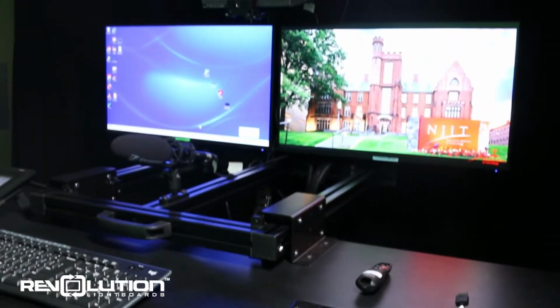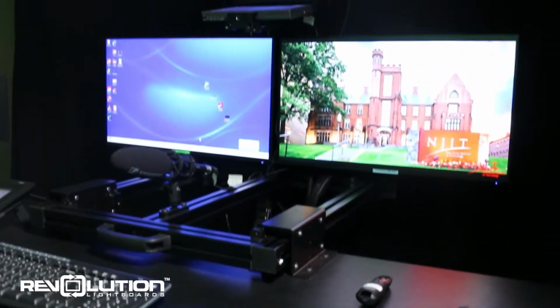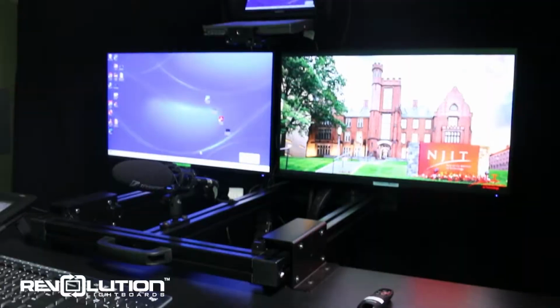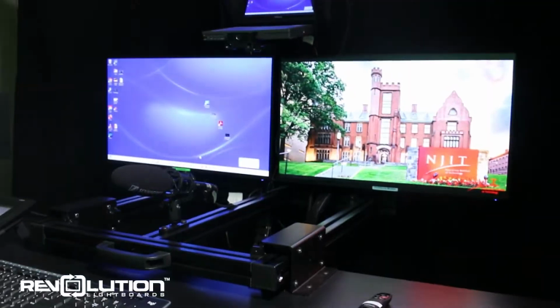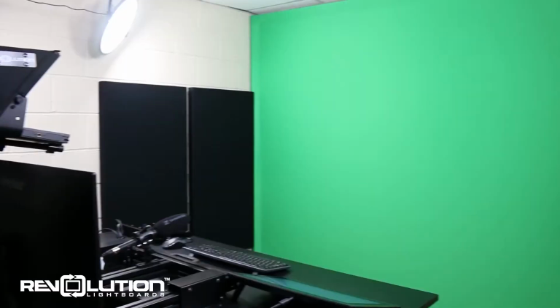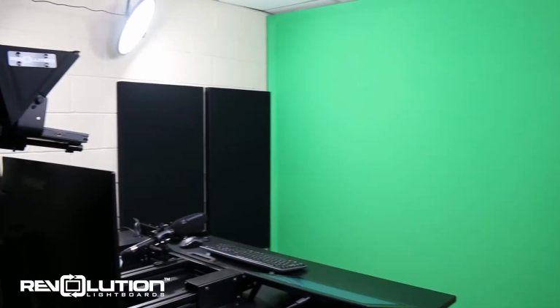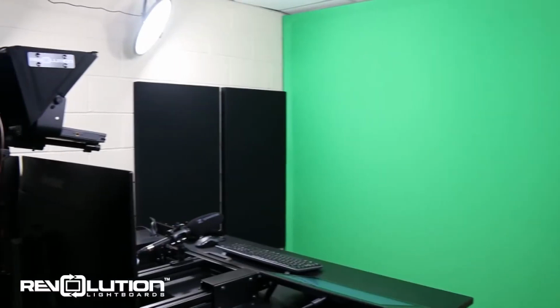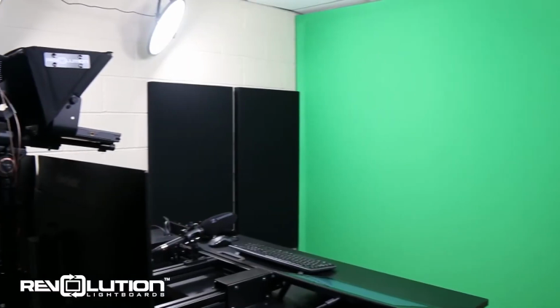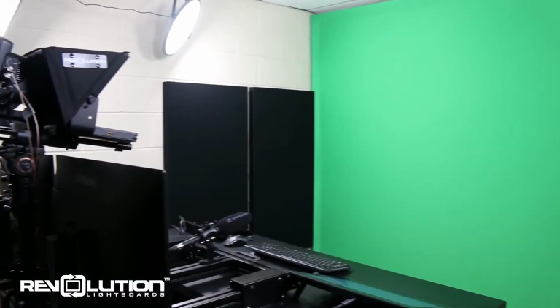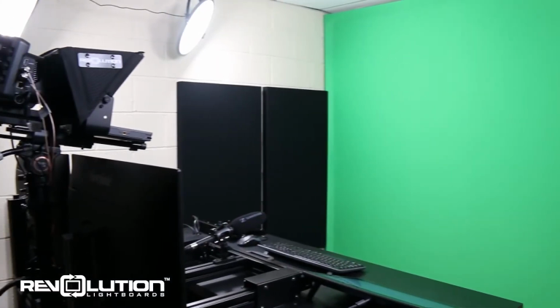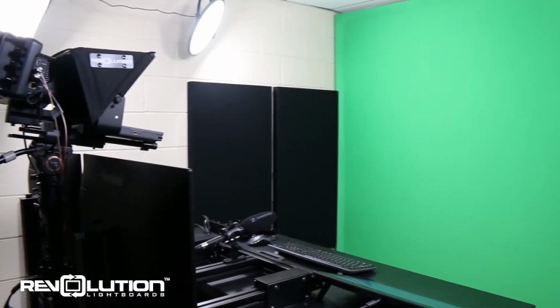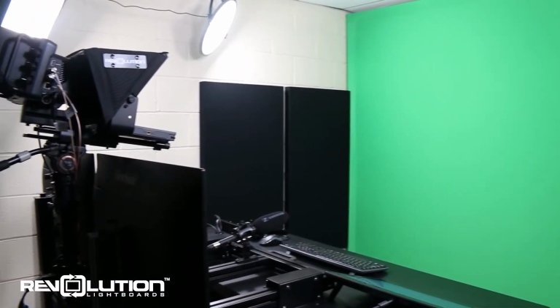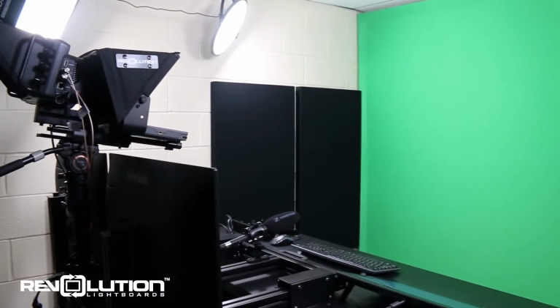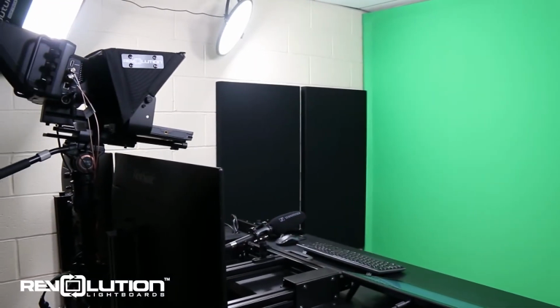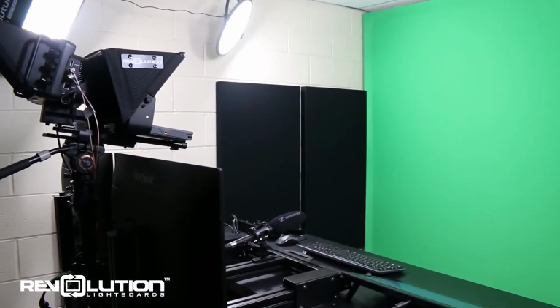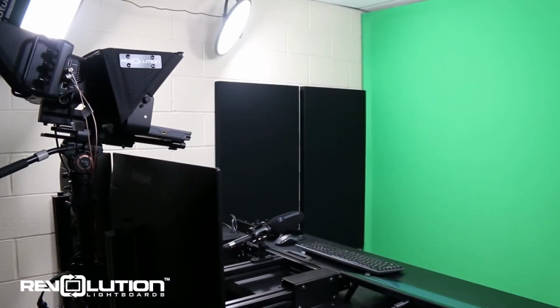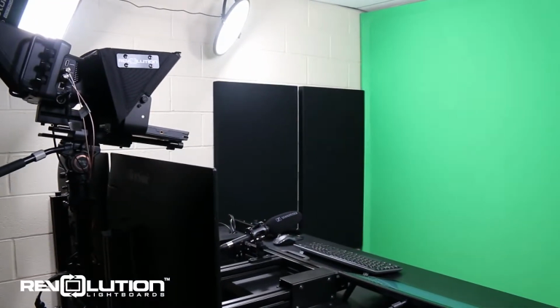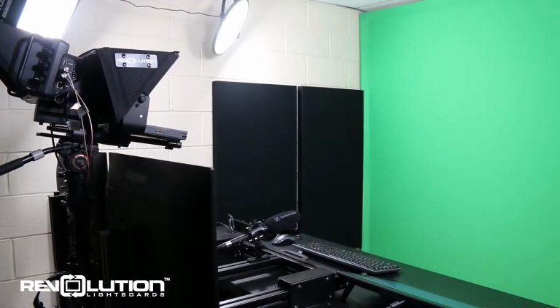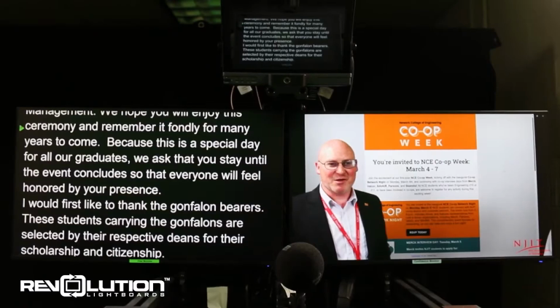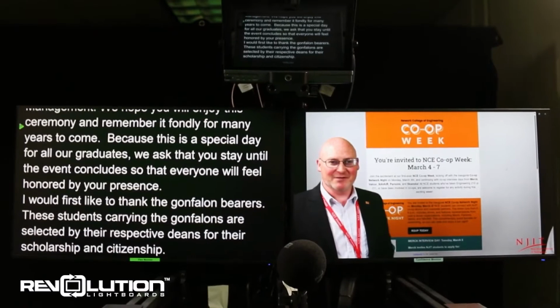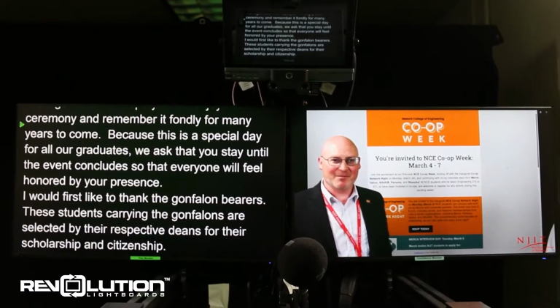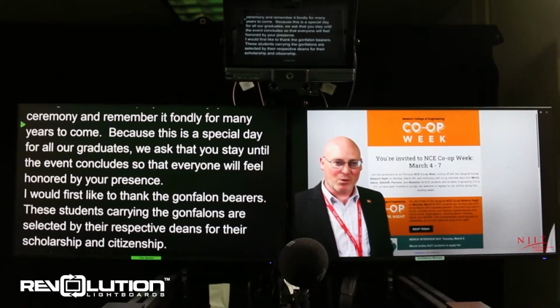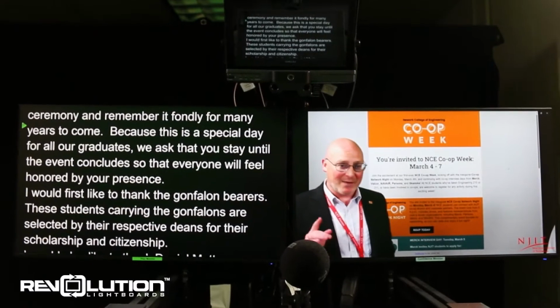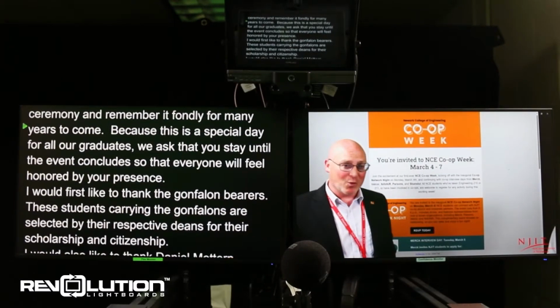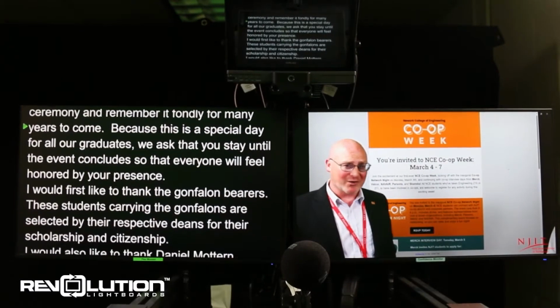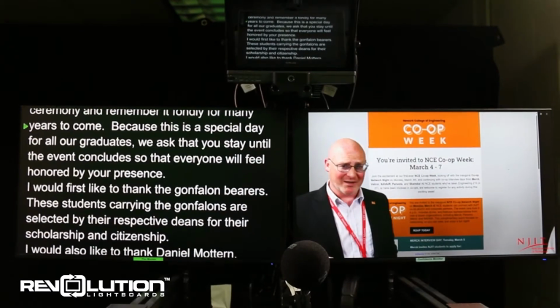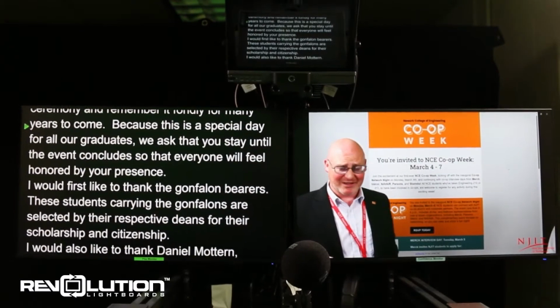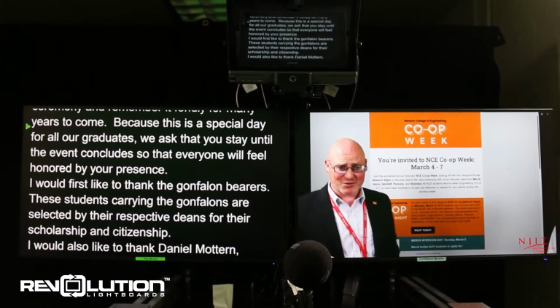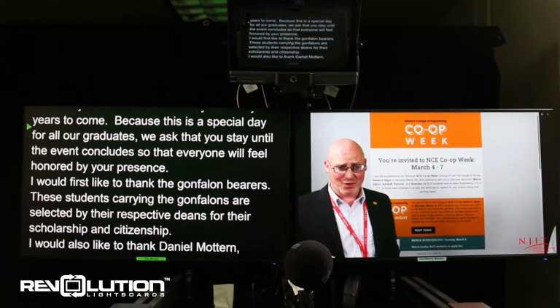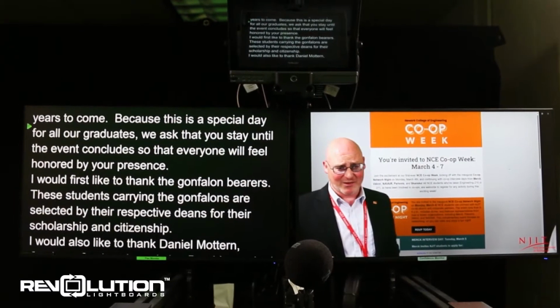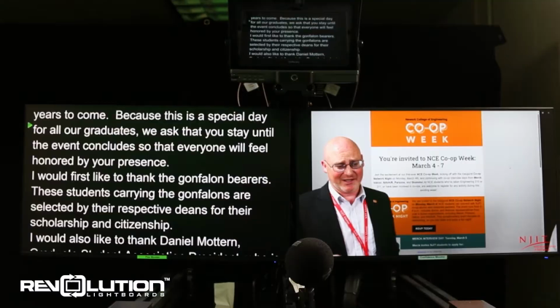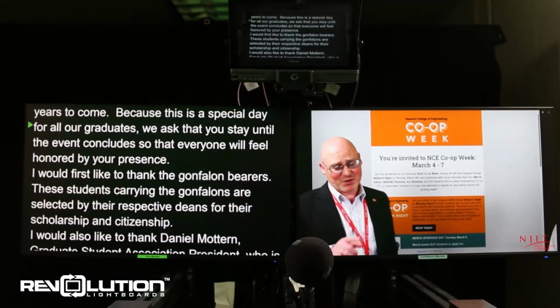The studio also comes with a green screen, sound dampeners, and a teleprompter for even greater presentation quality.